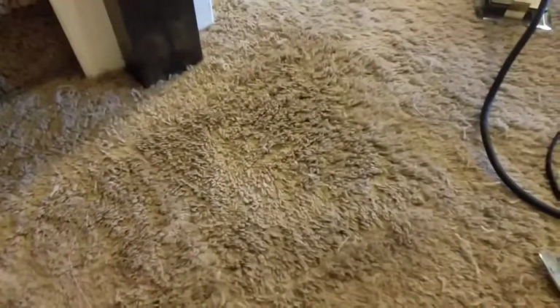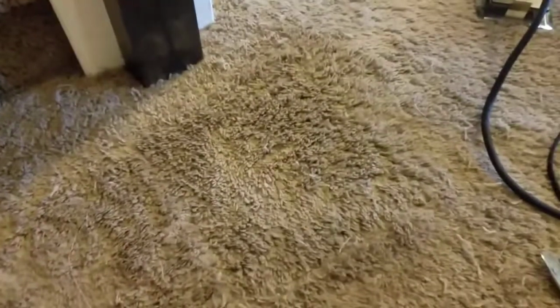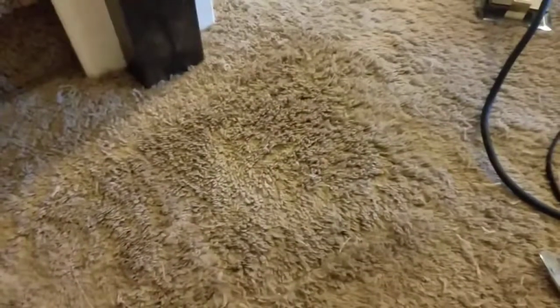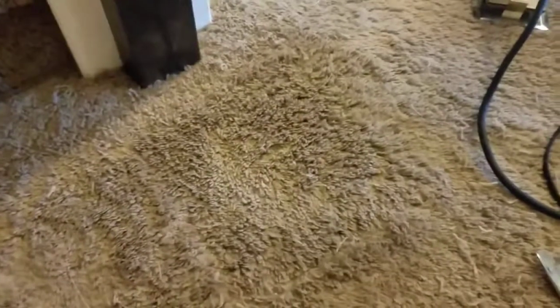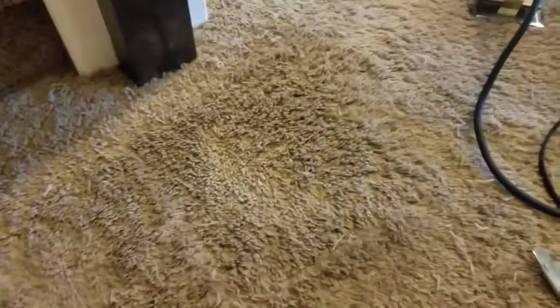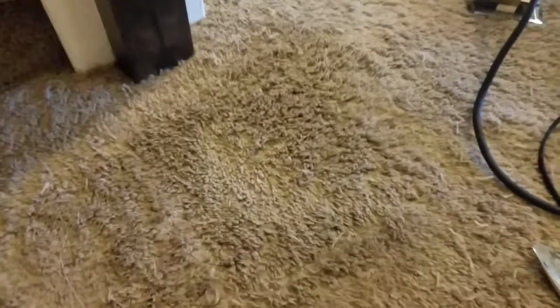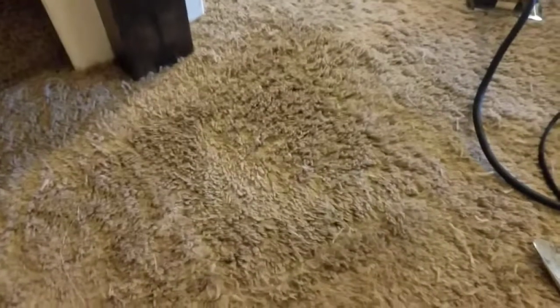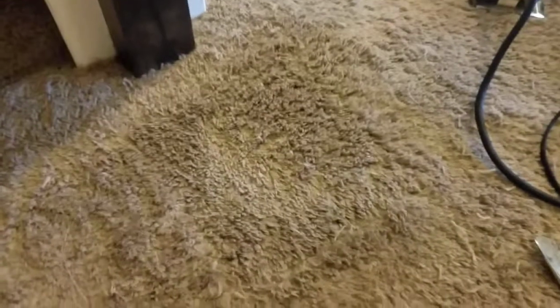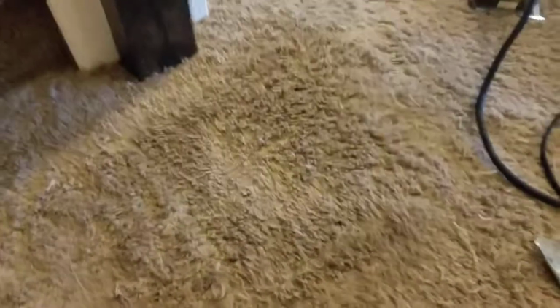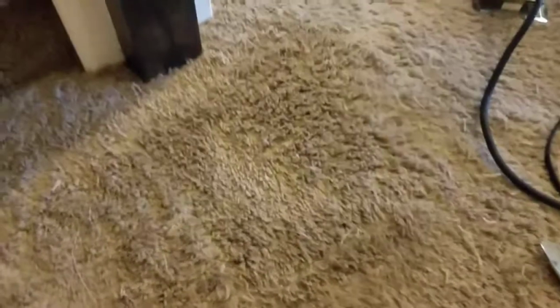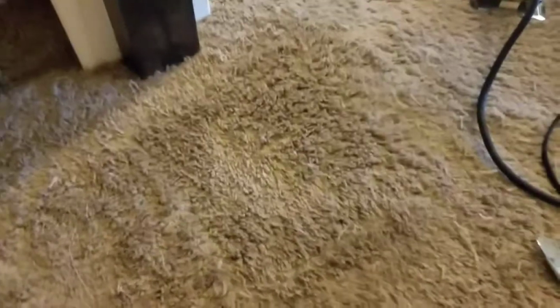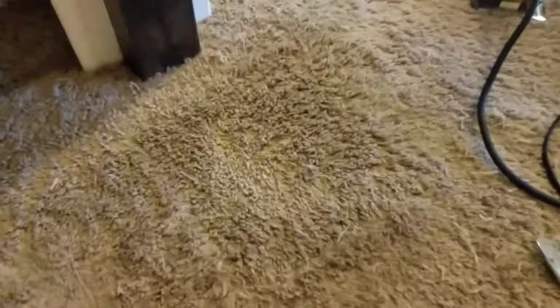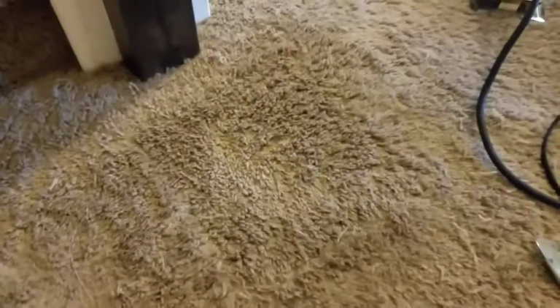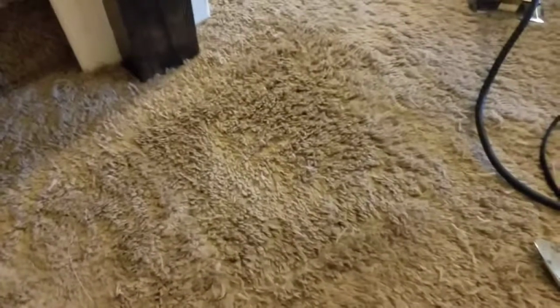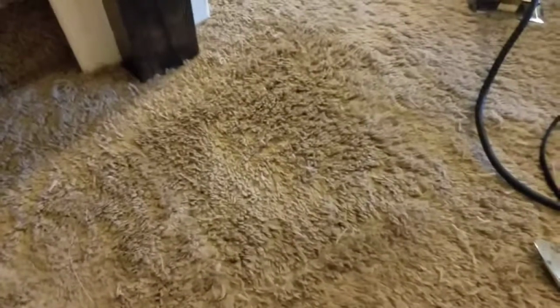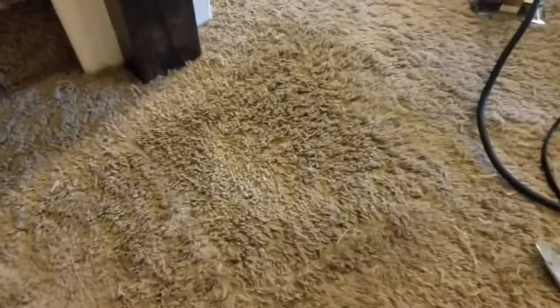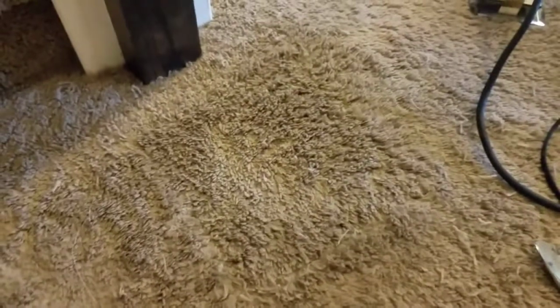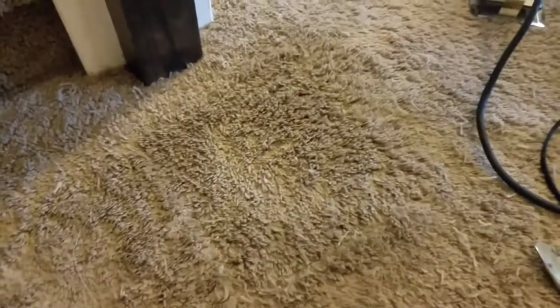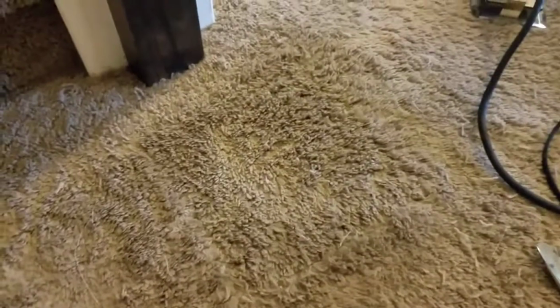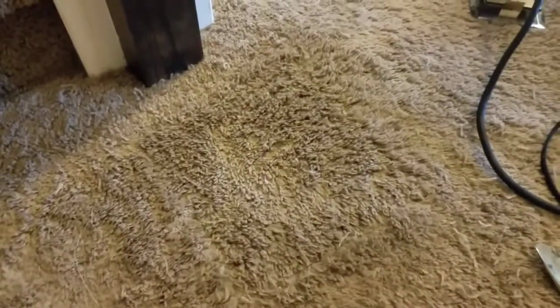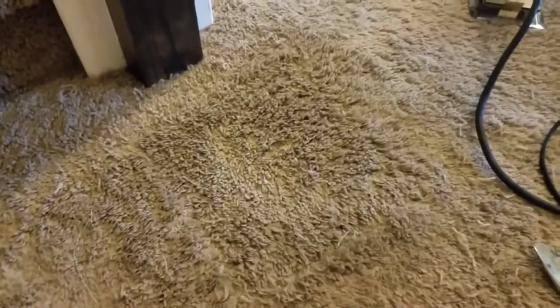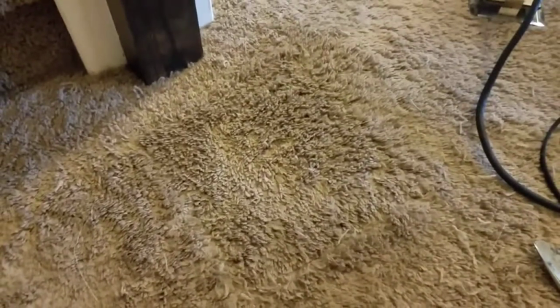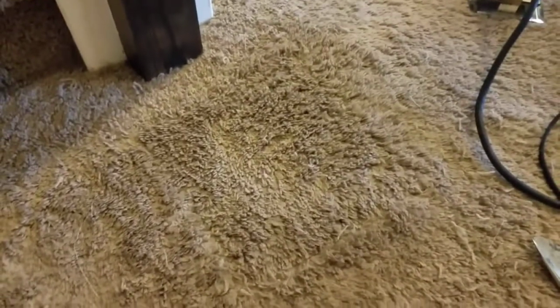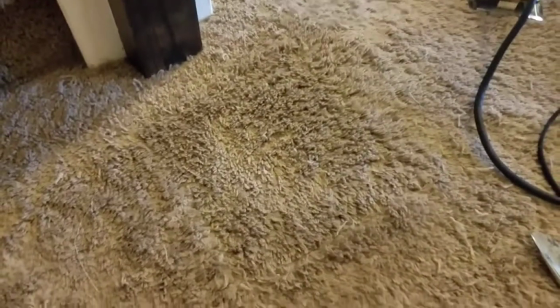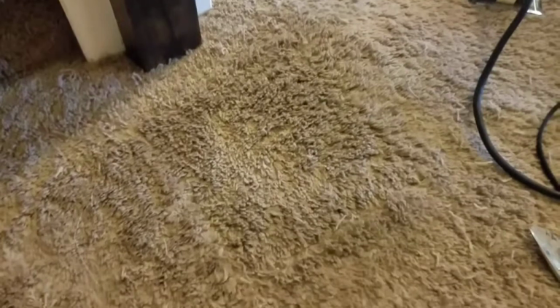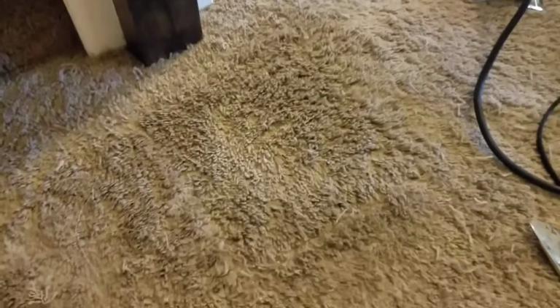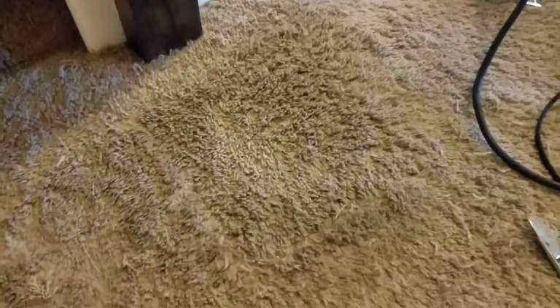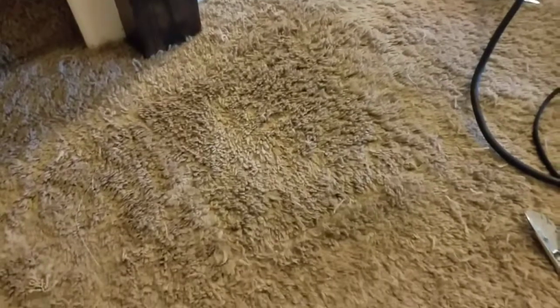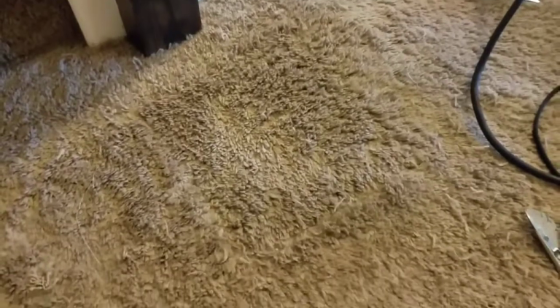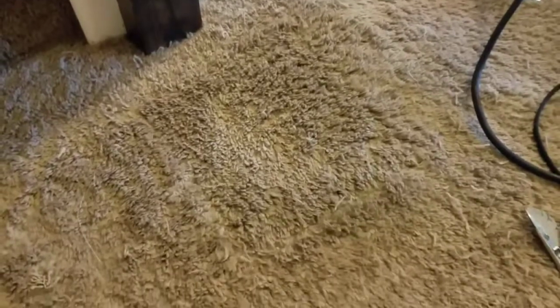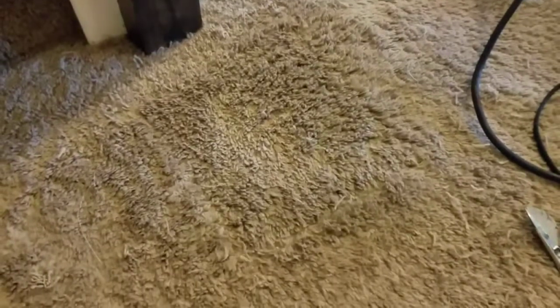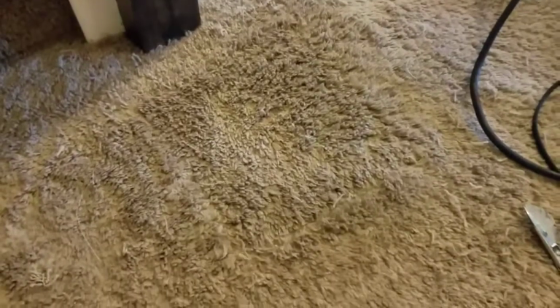That's the end of this repair. Corey Thibodeau, carpetmuscle.com in Austin, Texas, 512-350-1129.